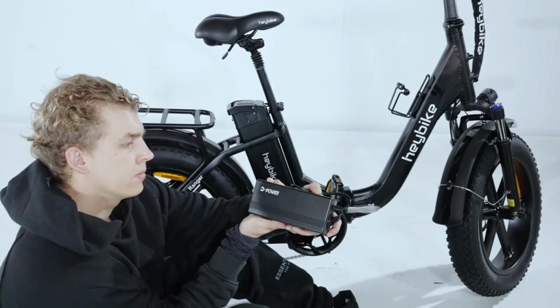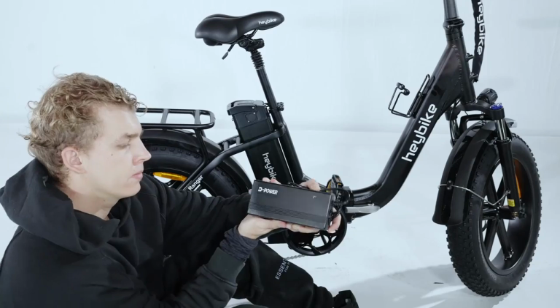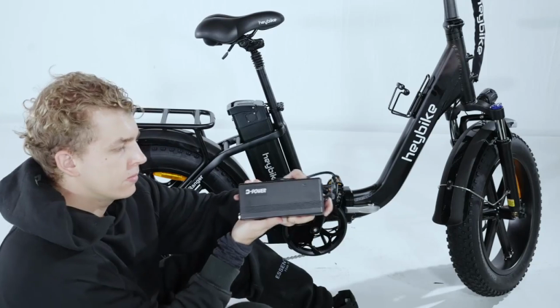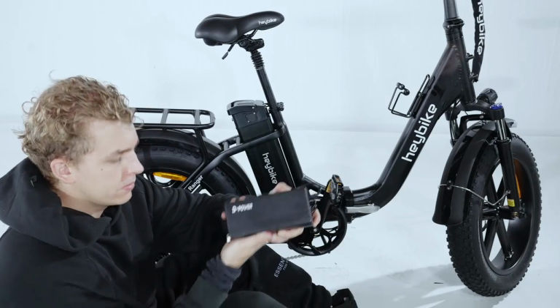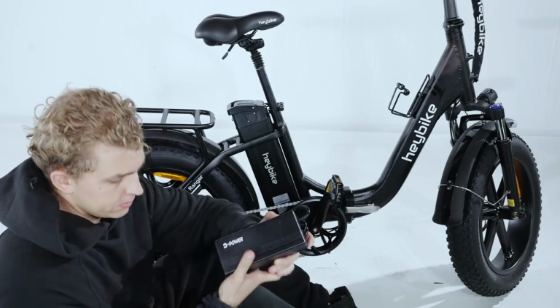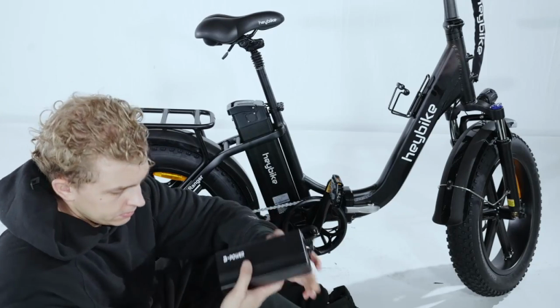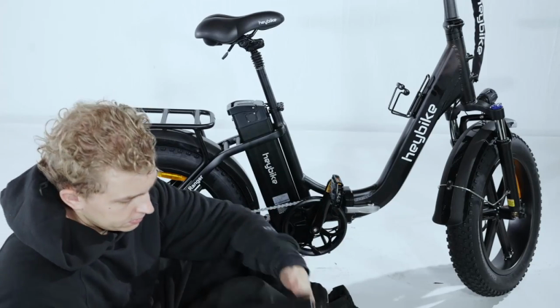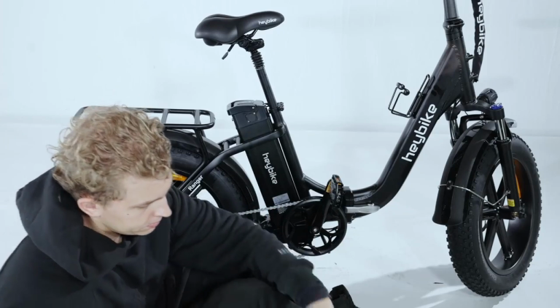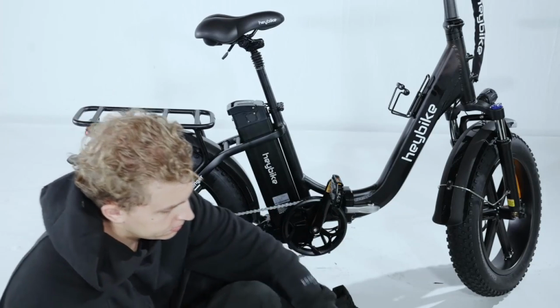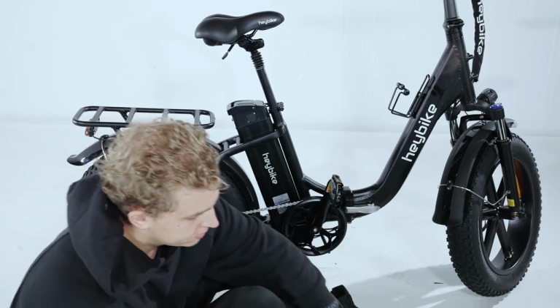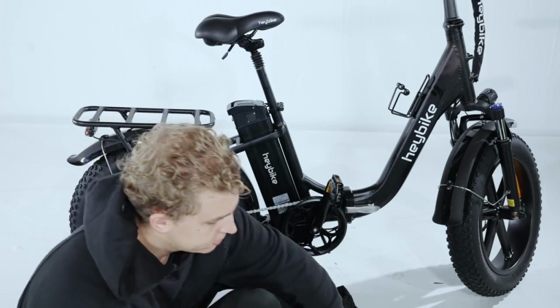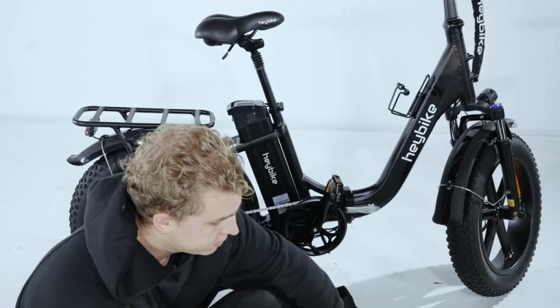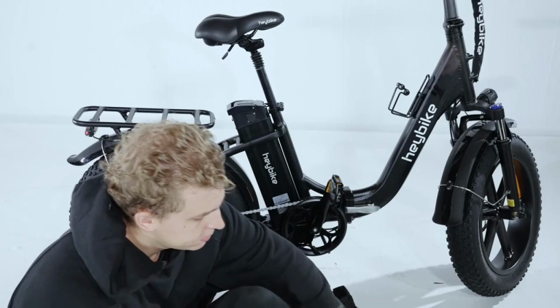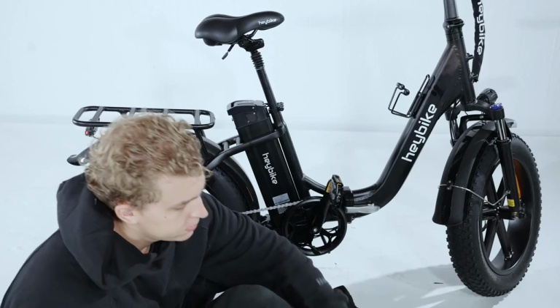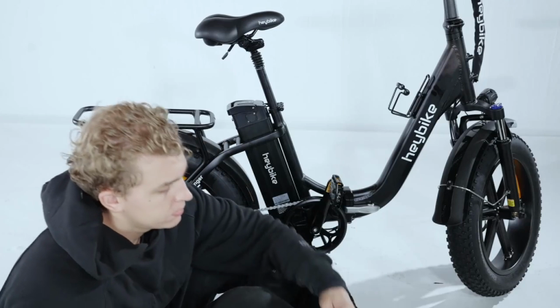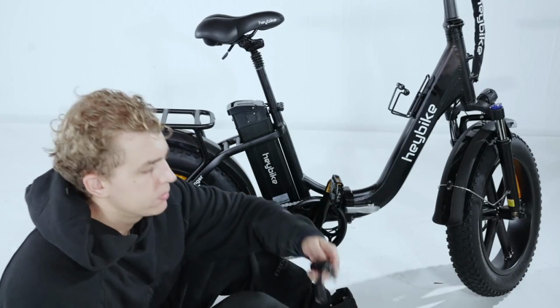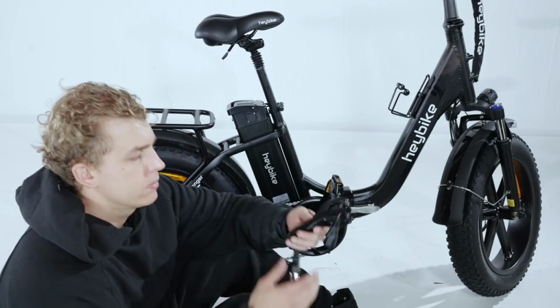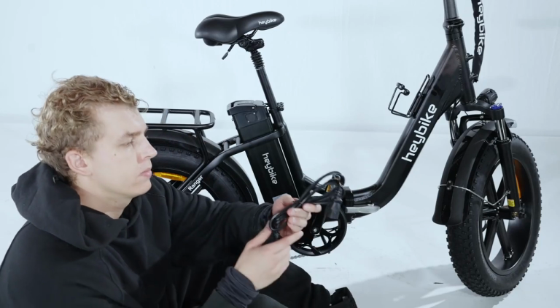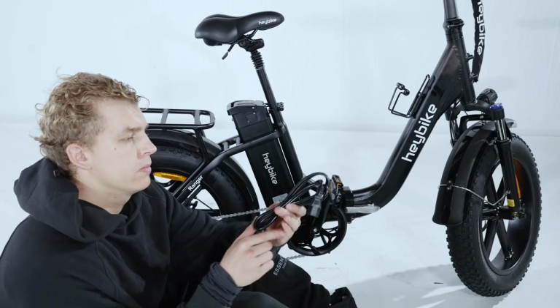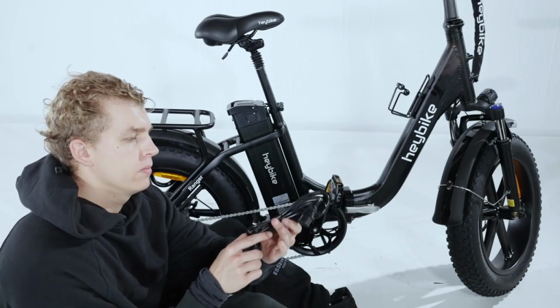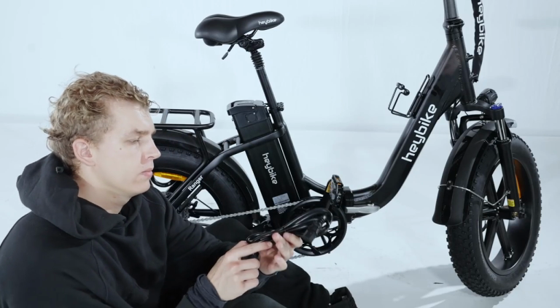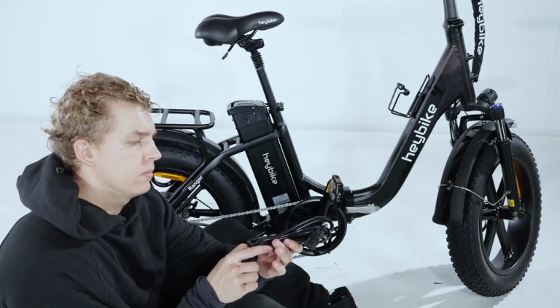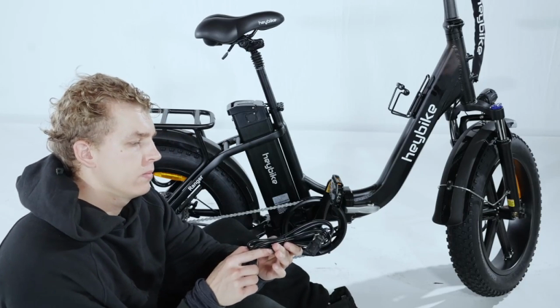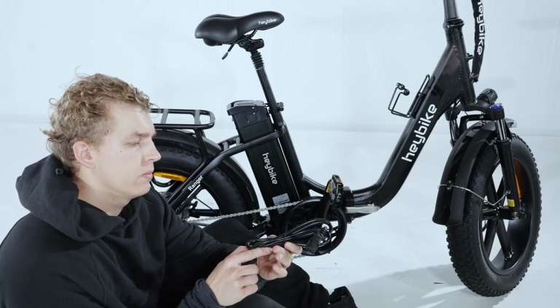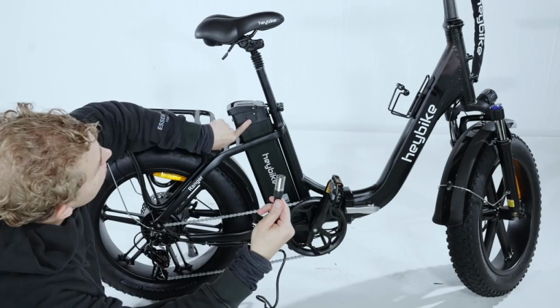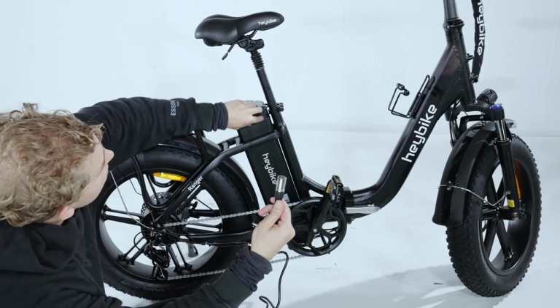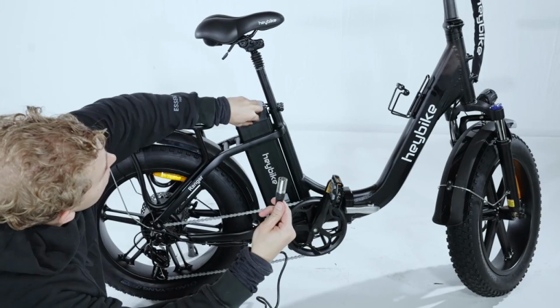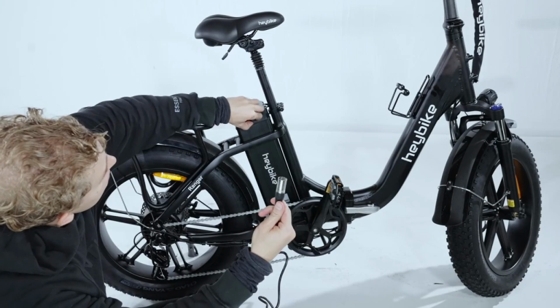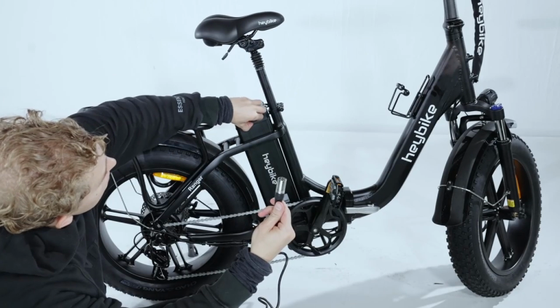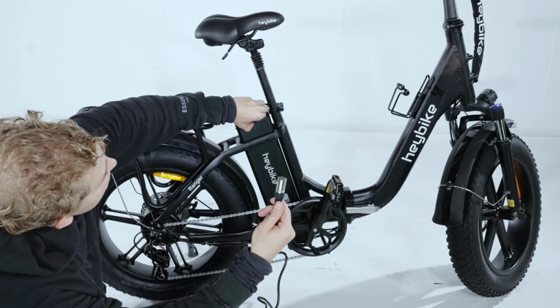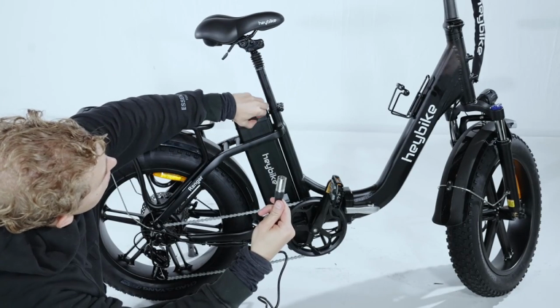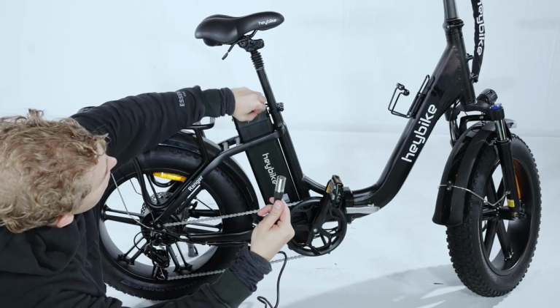The battery can be removed by twisting the key to the unlock position and then pulling the battery out. The battery can be charged on or off of the bike with the included charger. The charging port is on the battery itself.